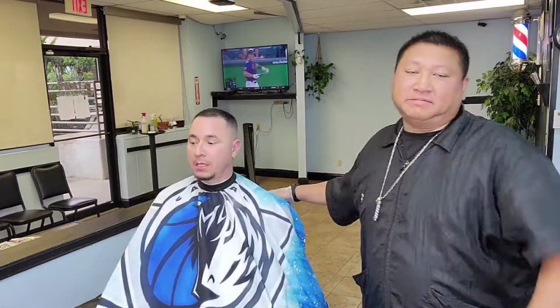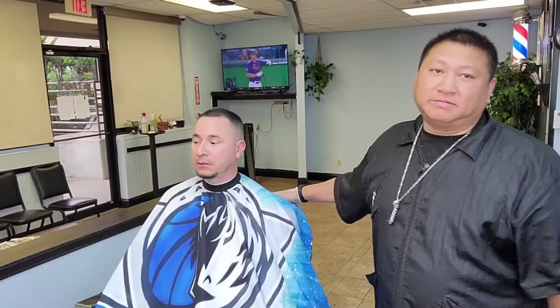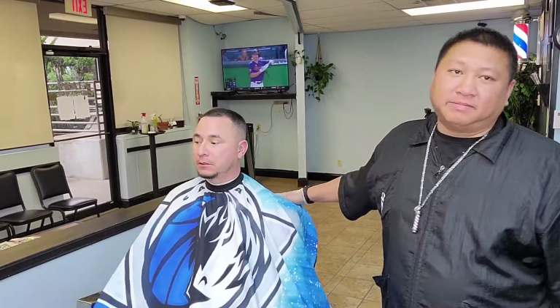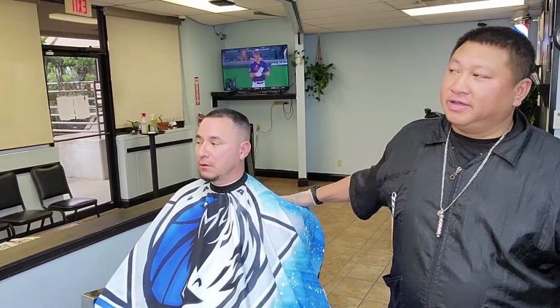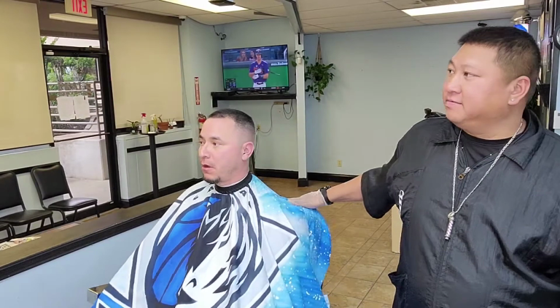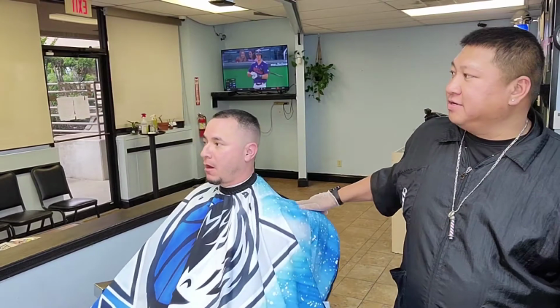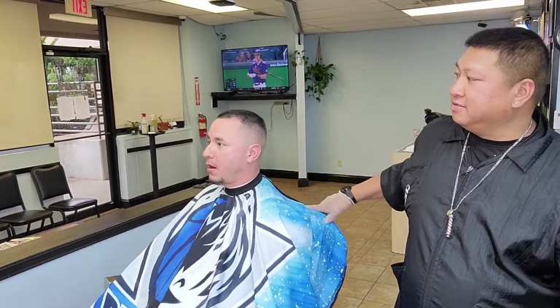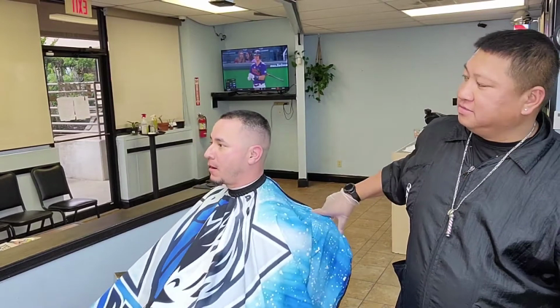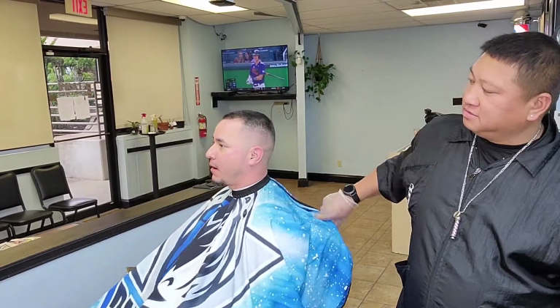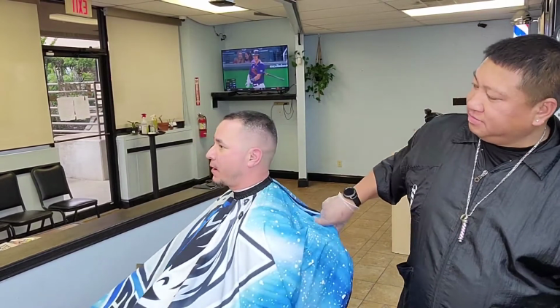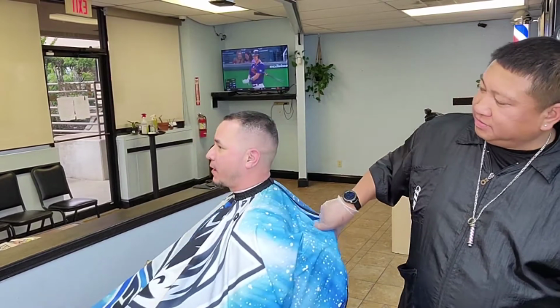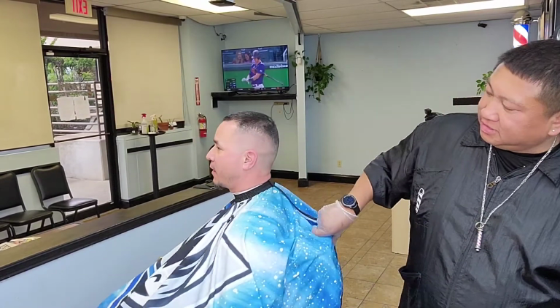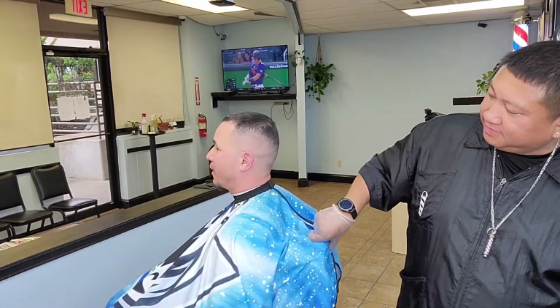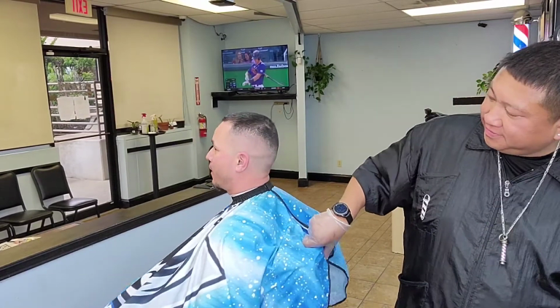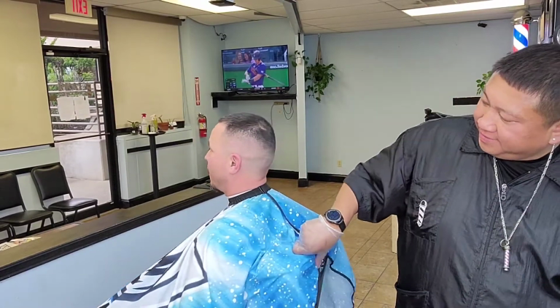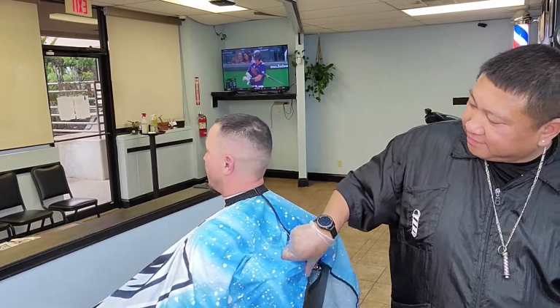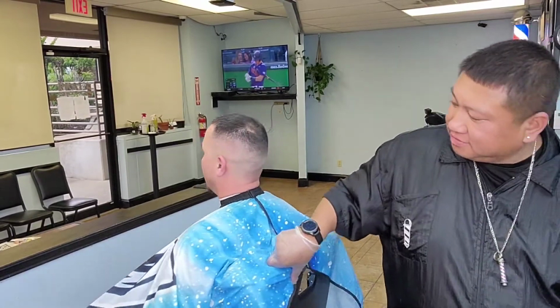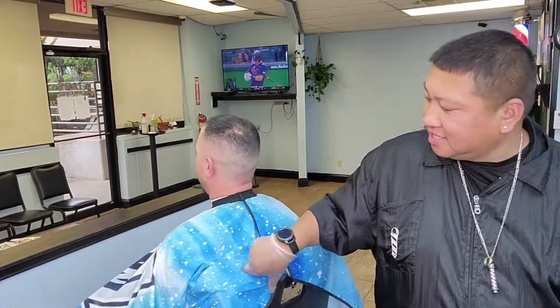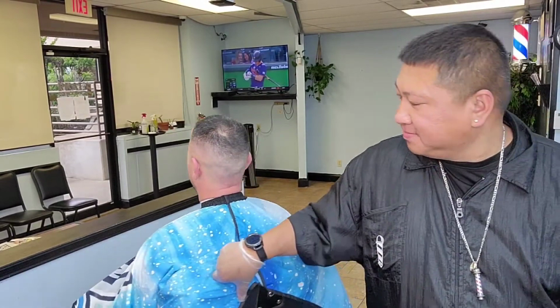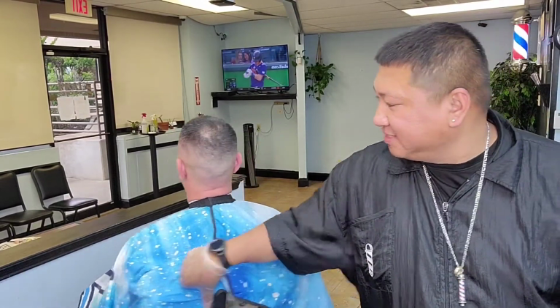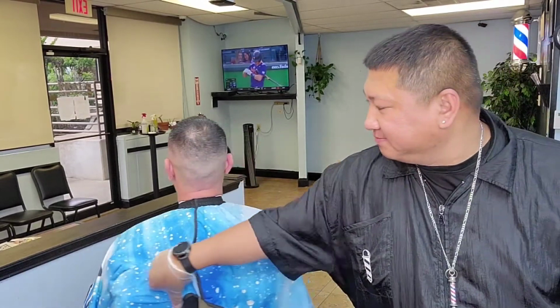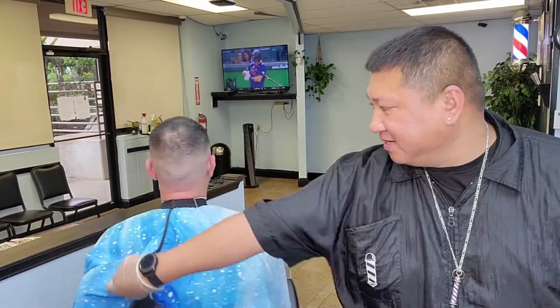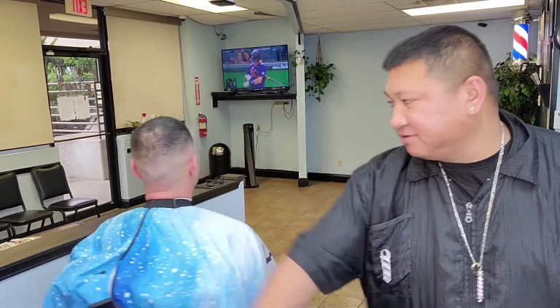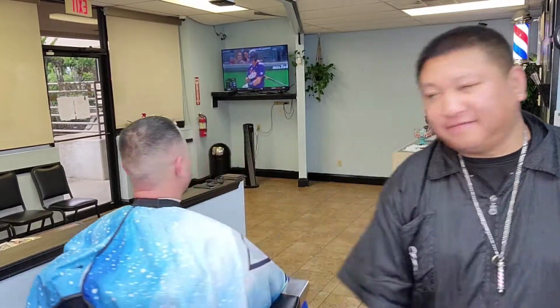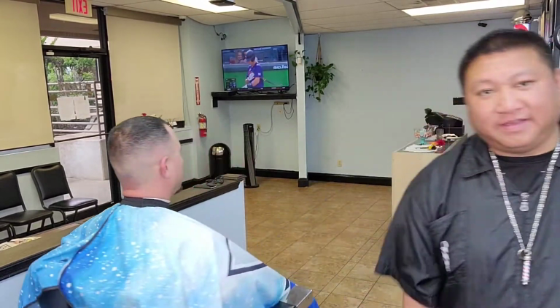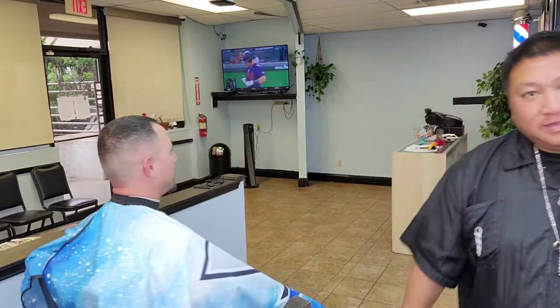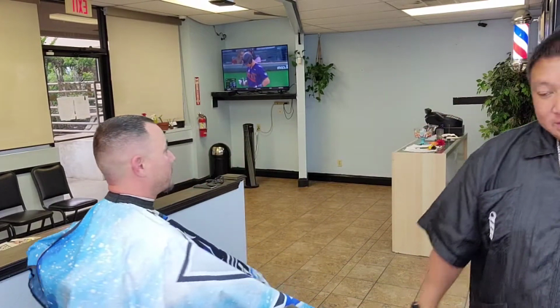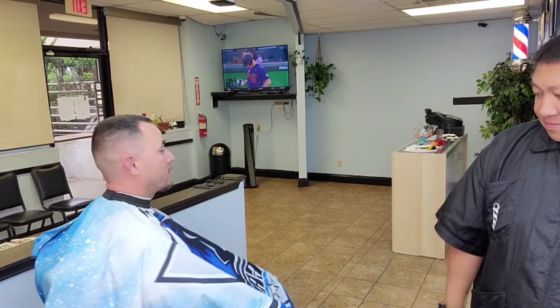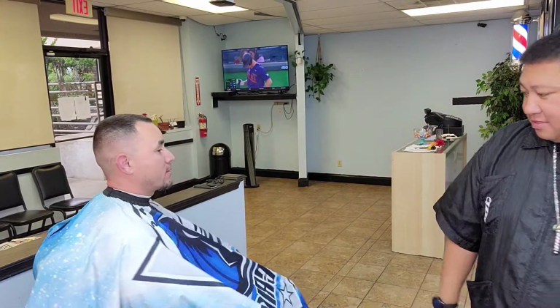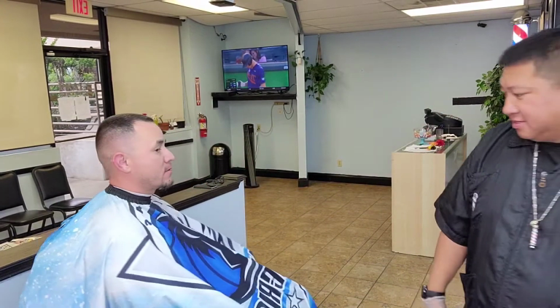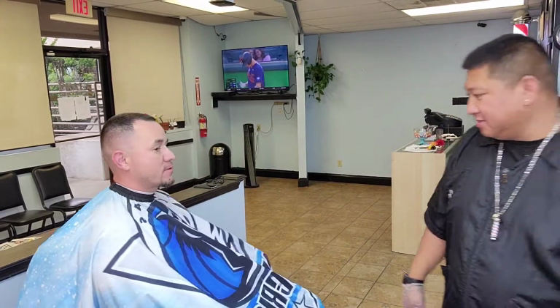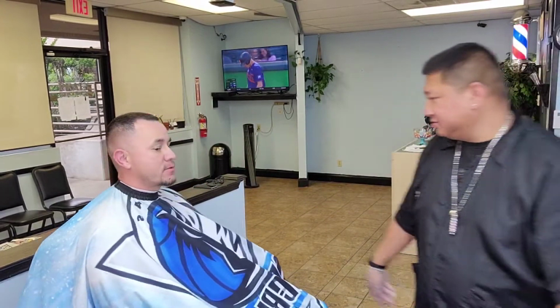I'm done with my boy Anthony right here. We did a four on top, a nice mid drop fade, and that's going to be the cut.